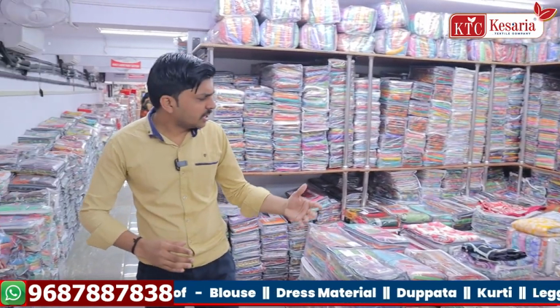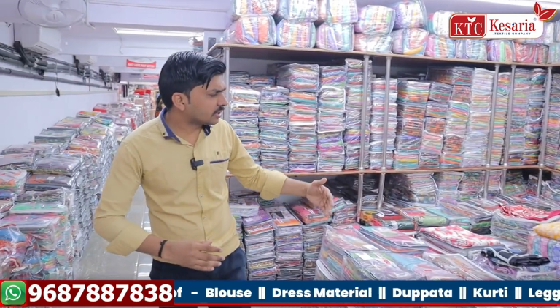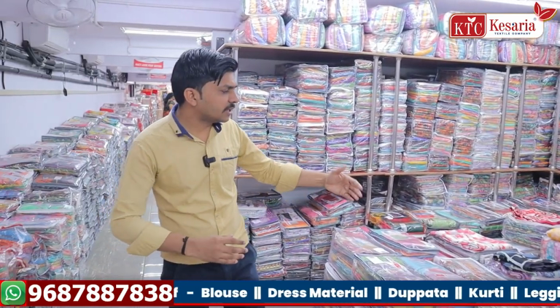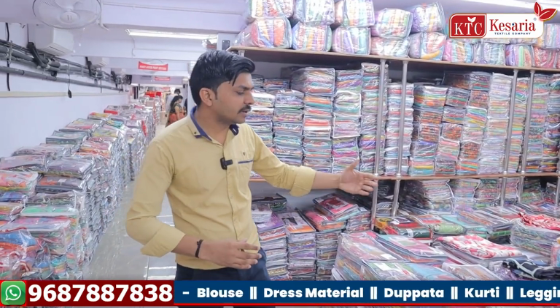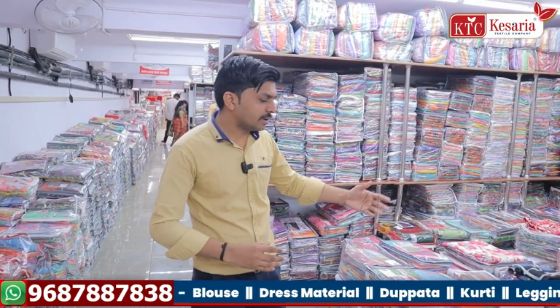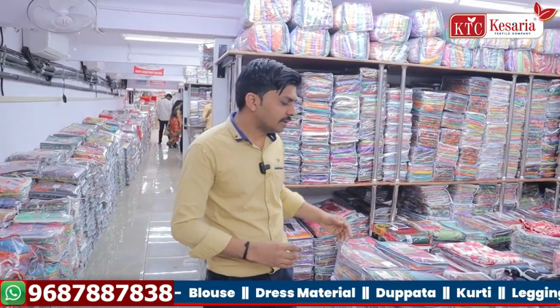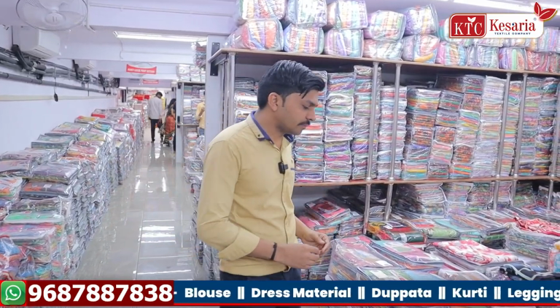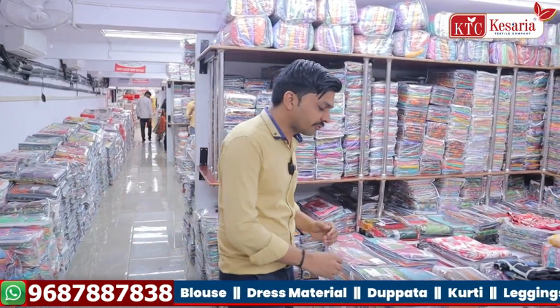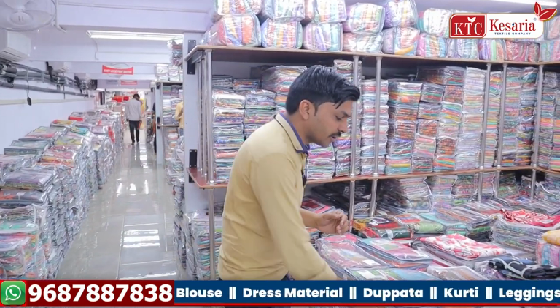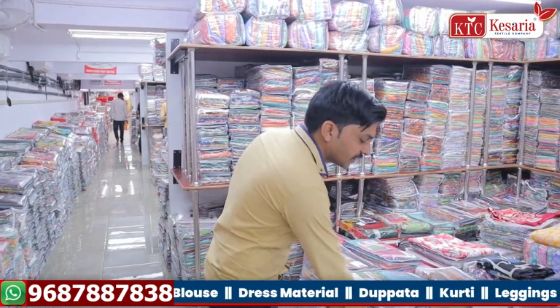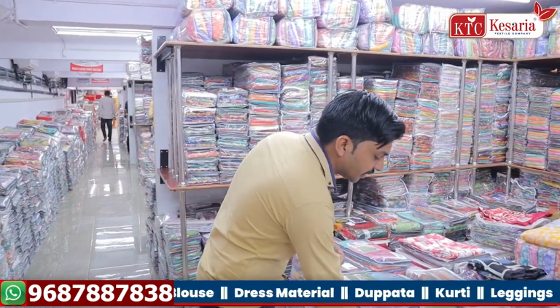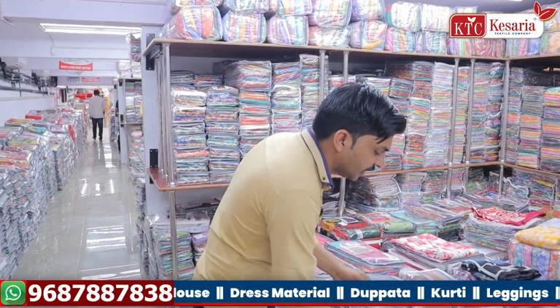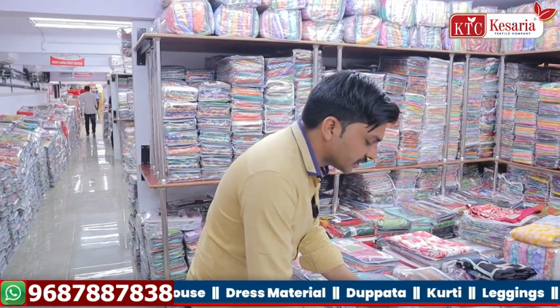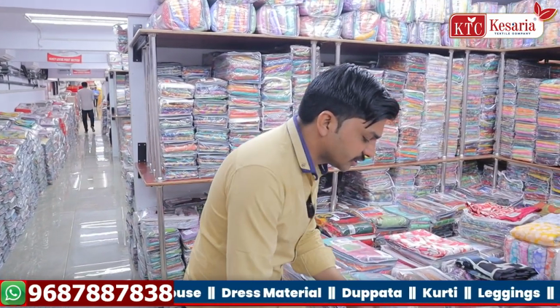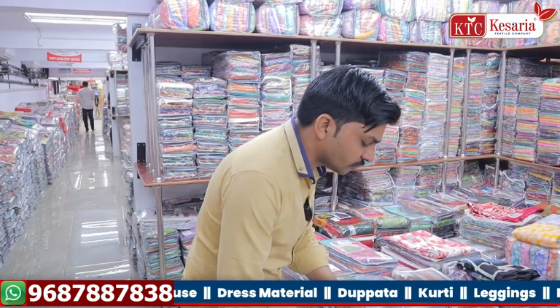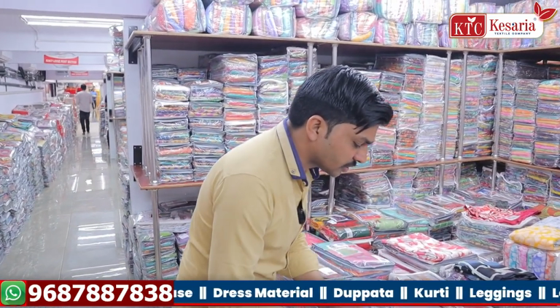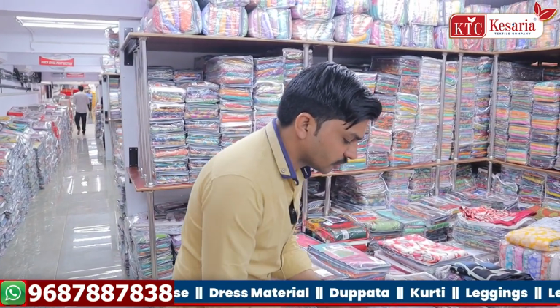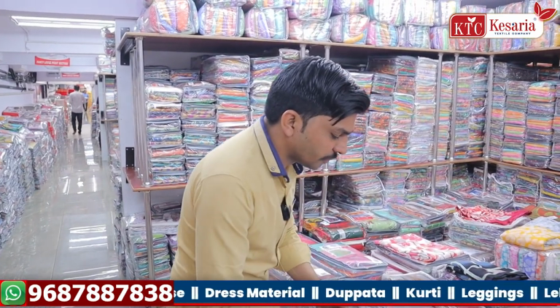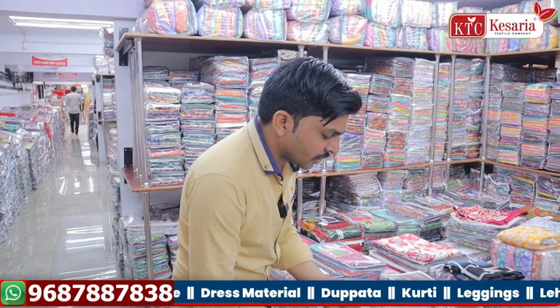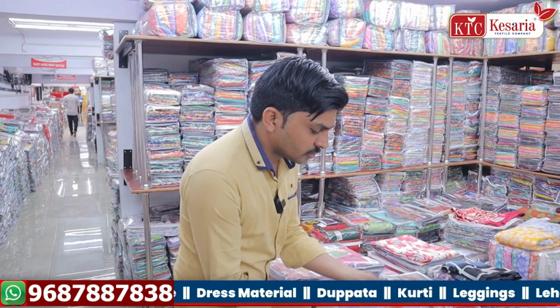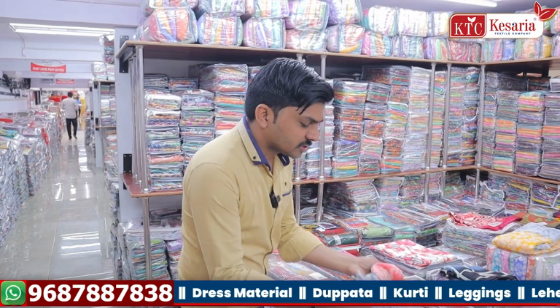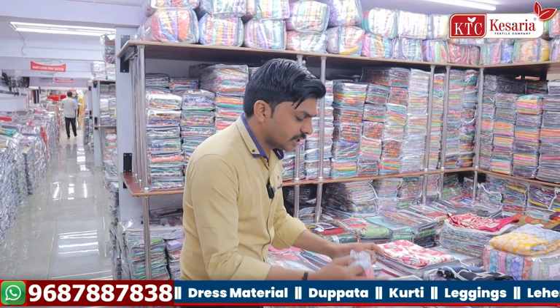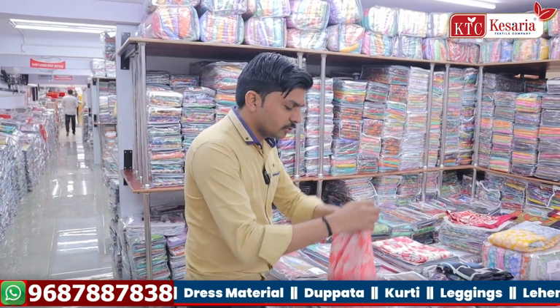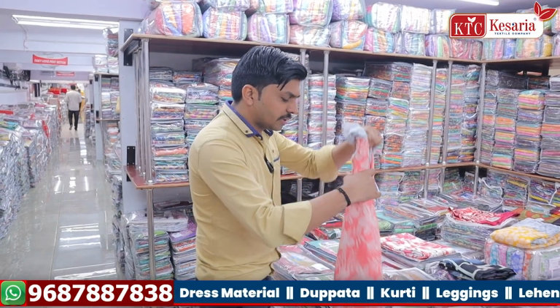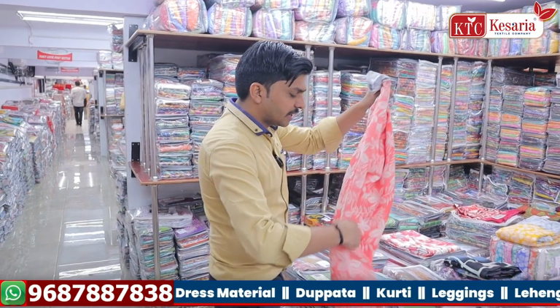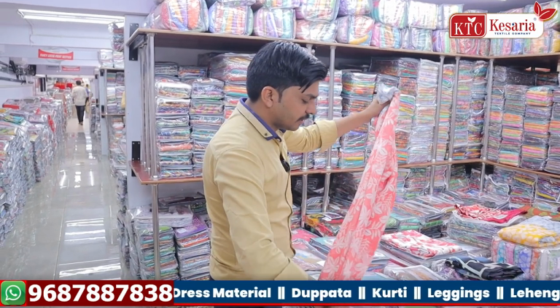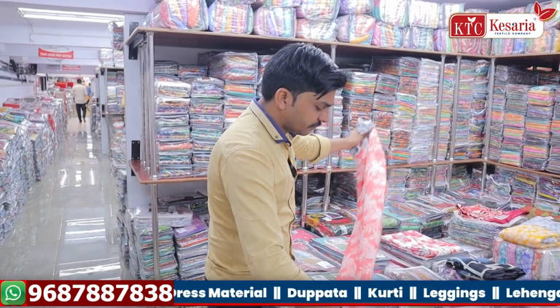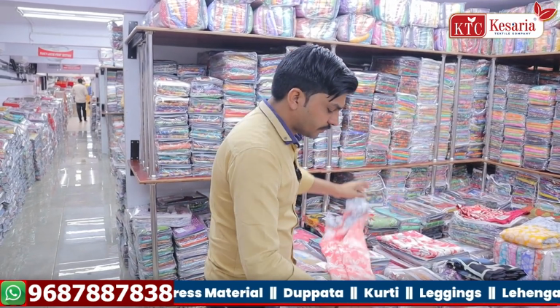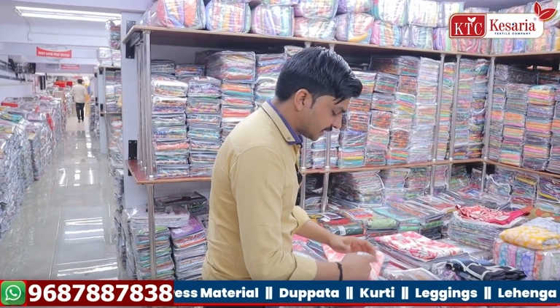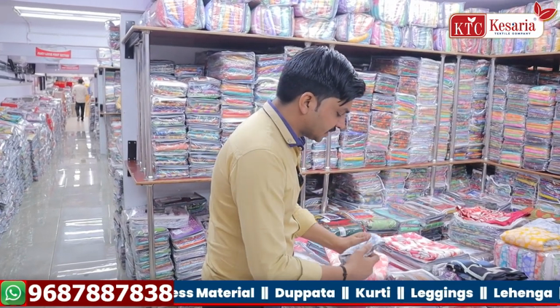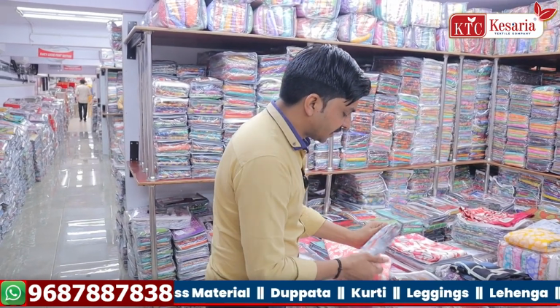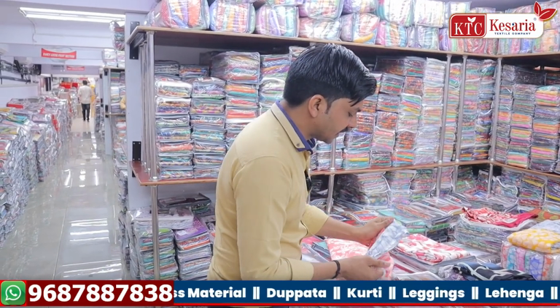We've got all the range of fabric designs. We've got all the daily wear sarees printed.